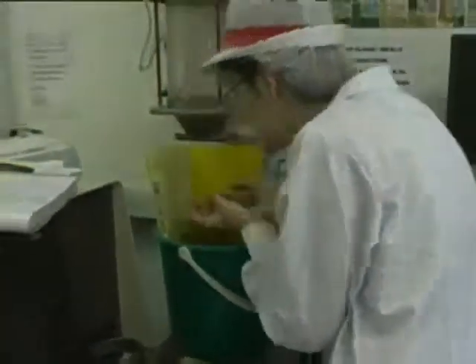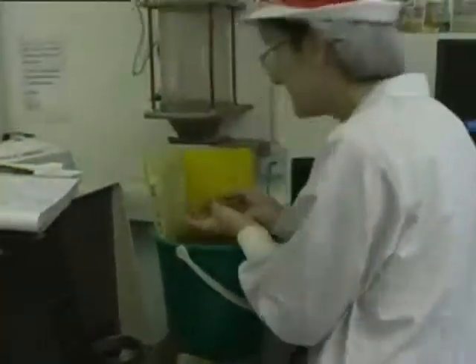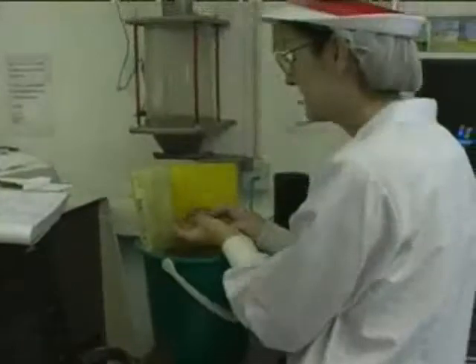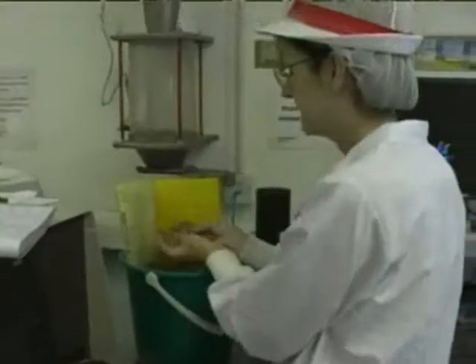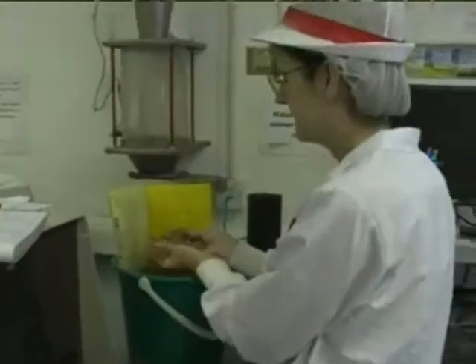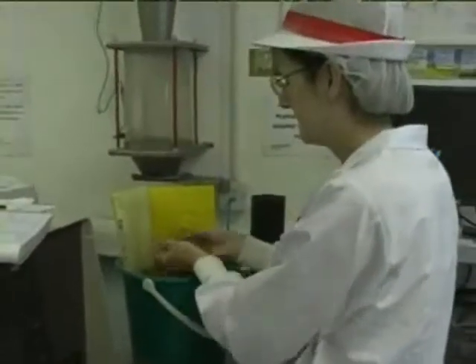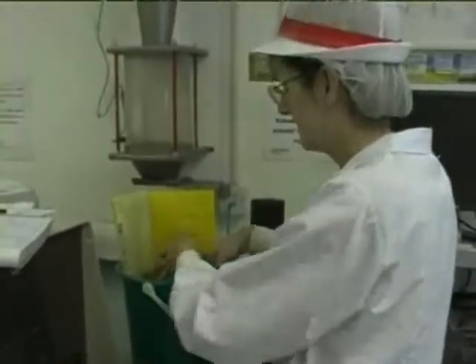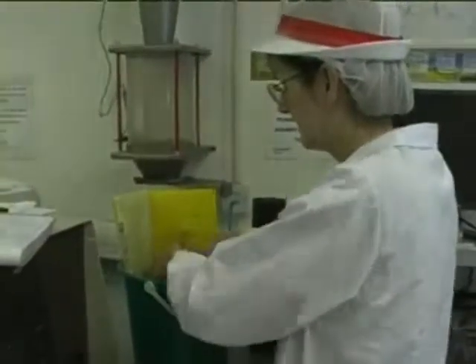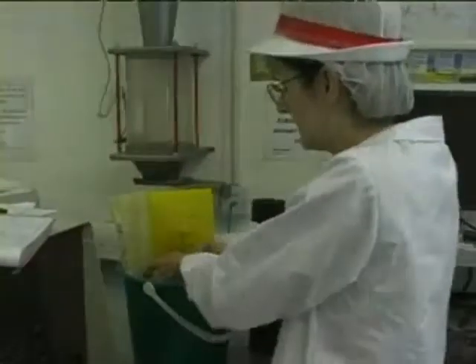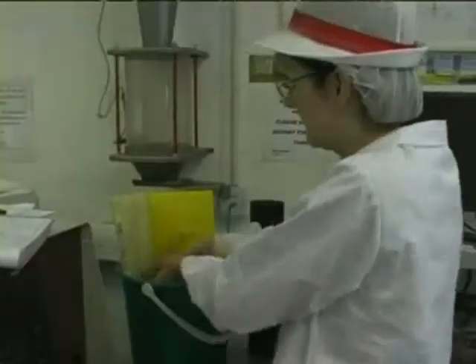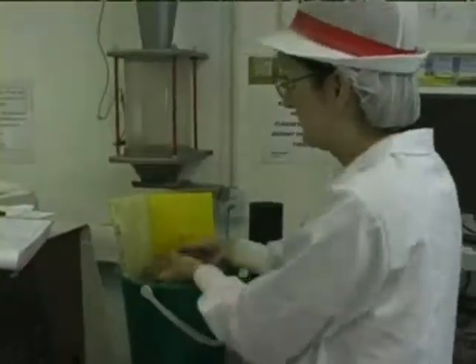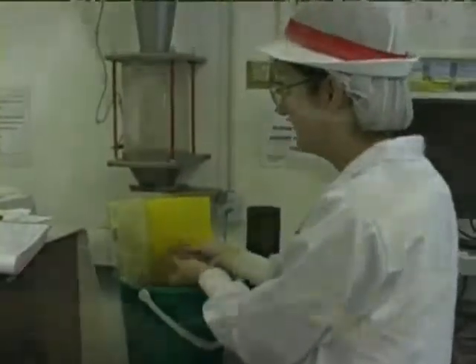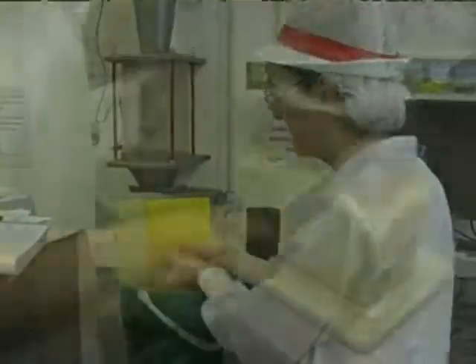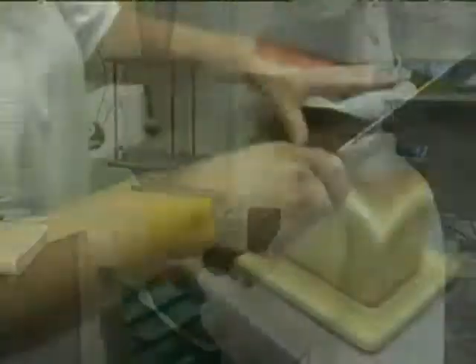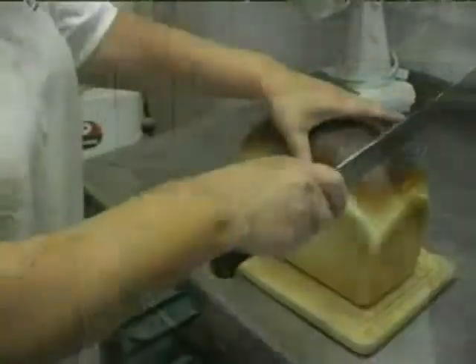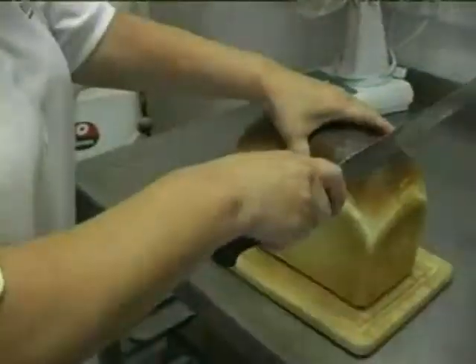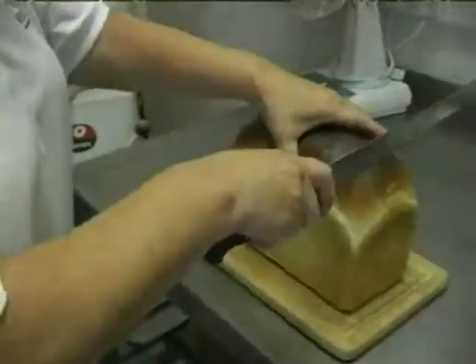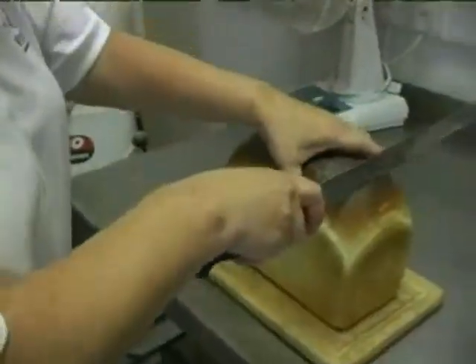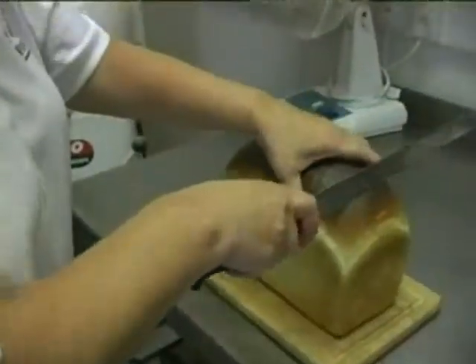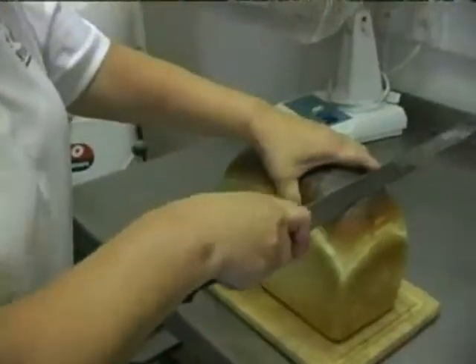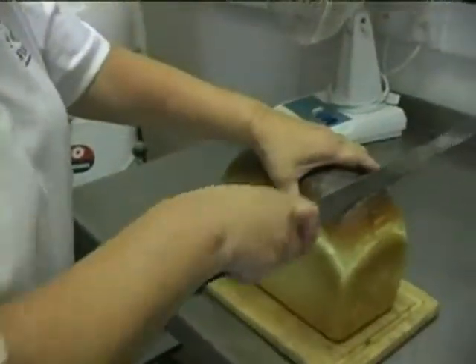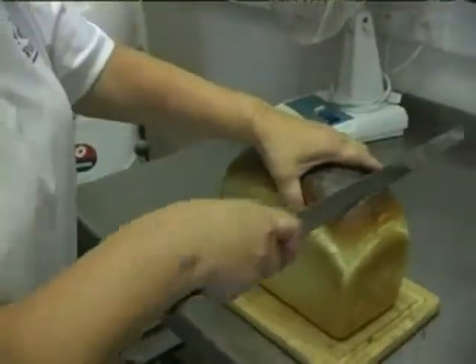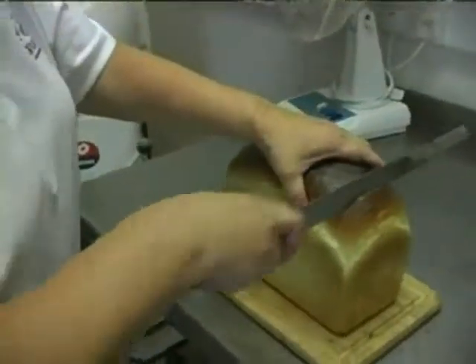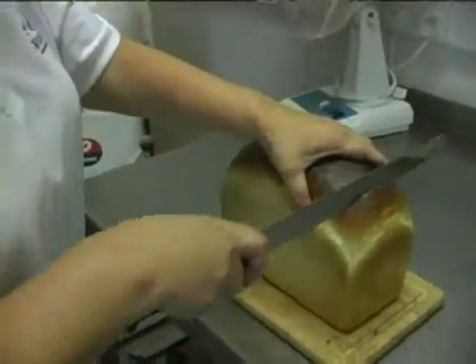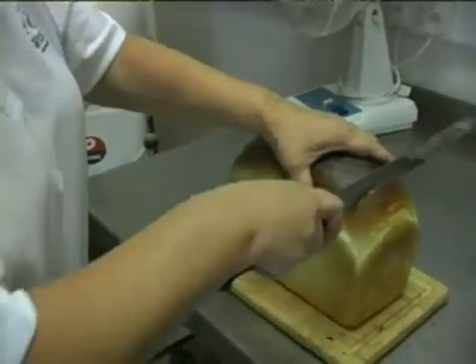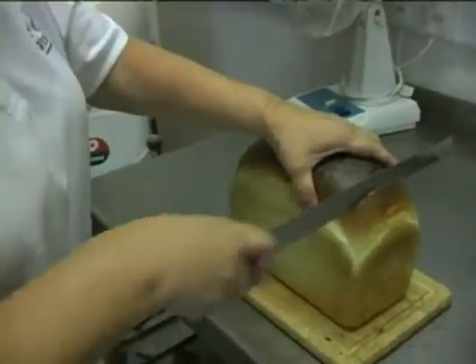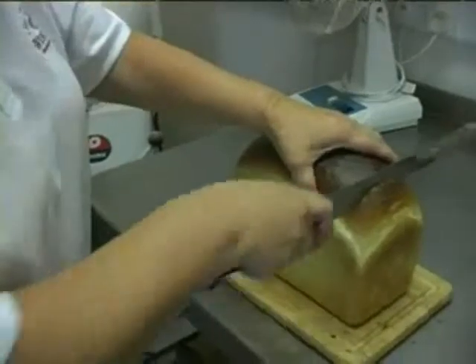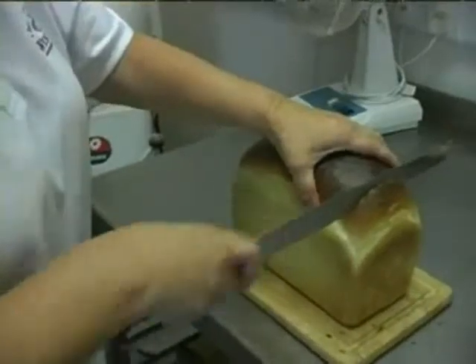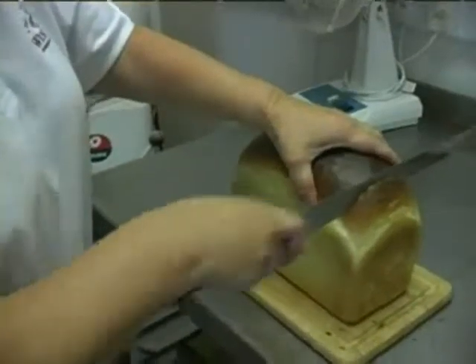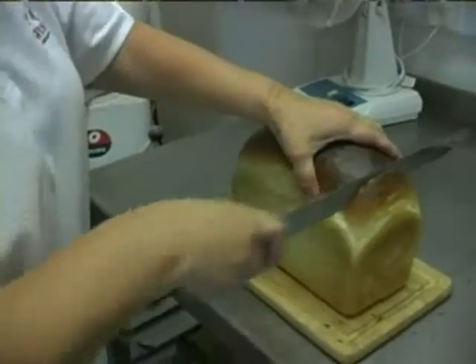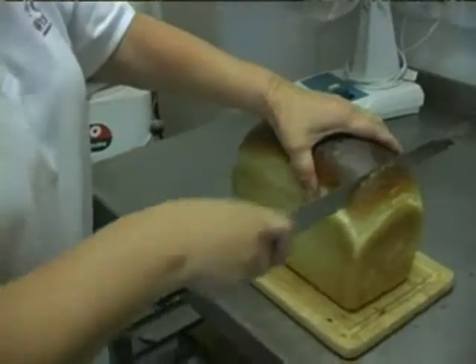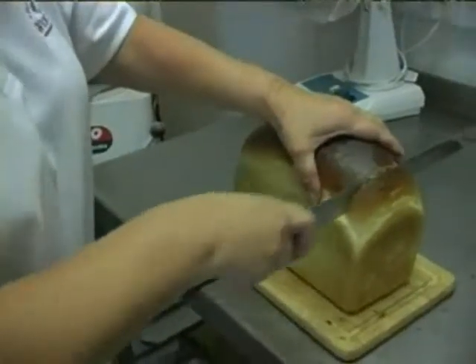The sample is tested for things like protein, cleanliness, and hardness. But ultimately, the most important test is how it bakes up in the bakery.